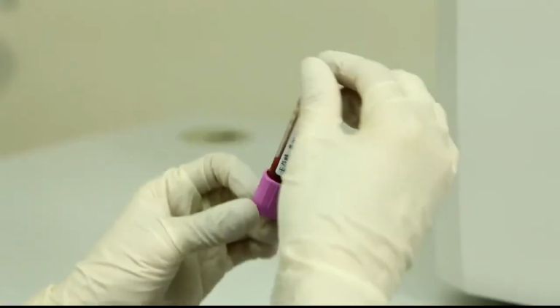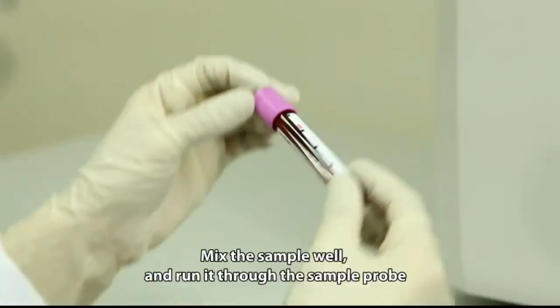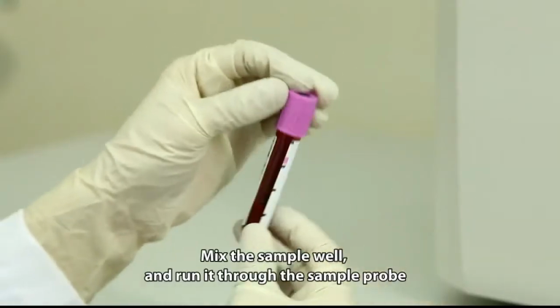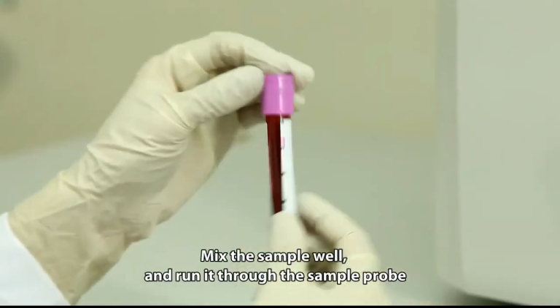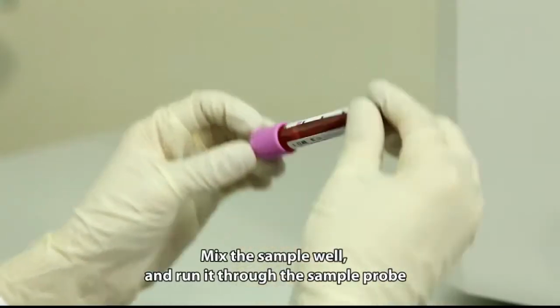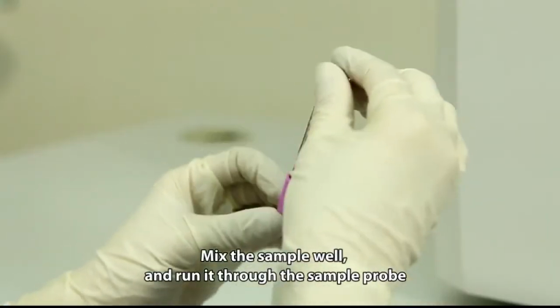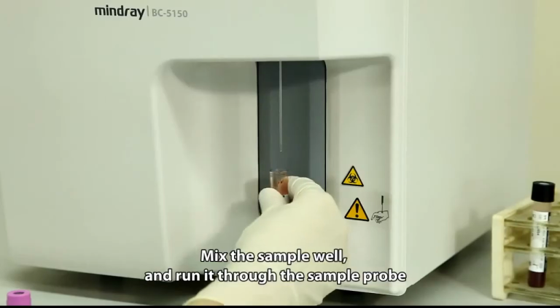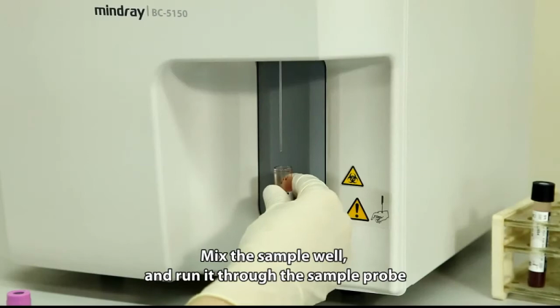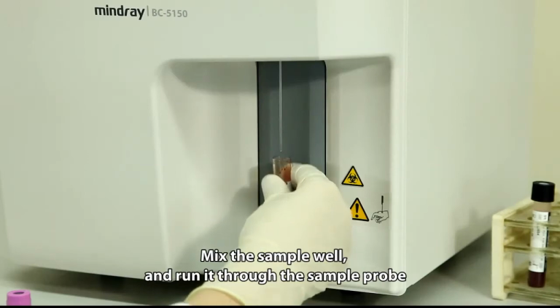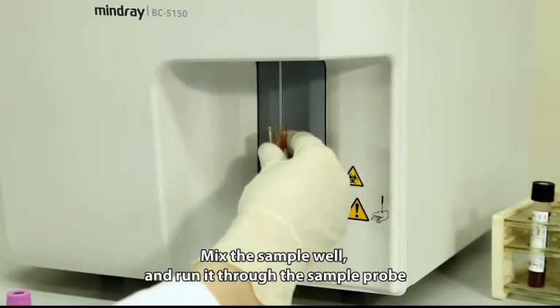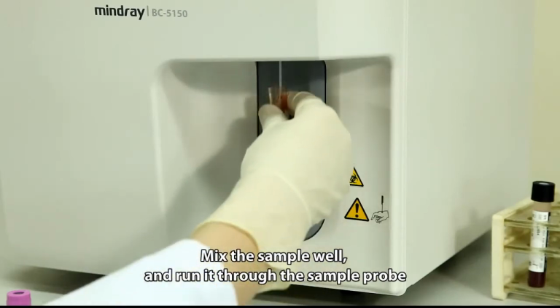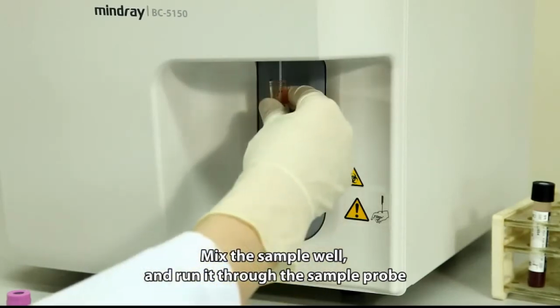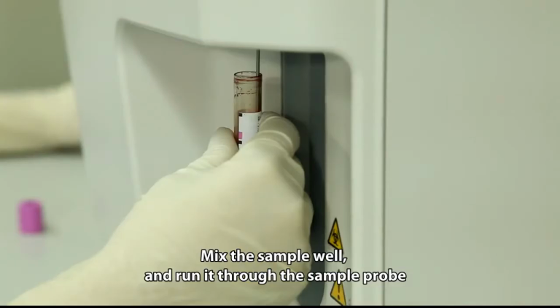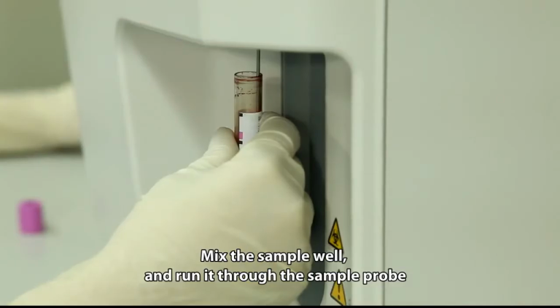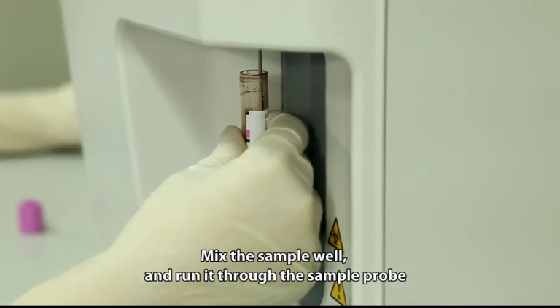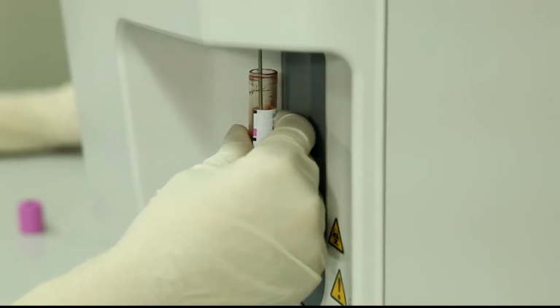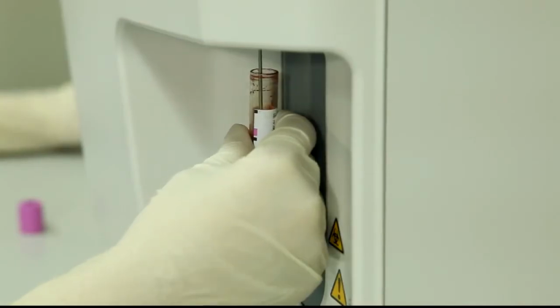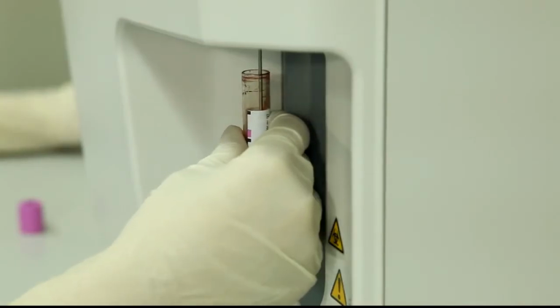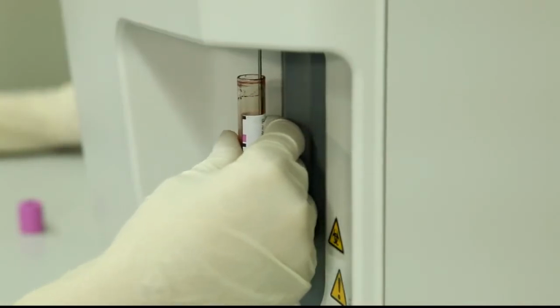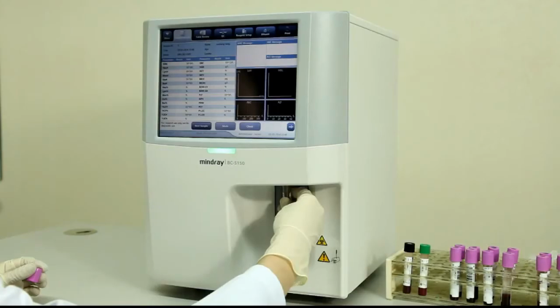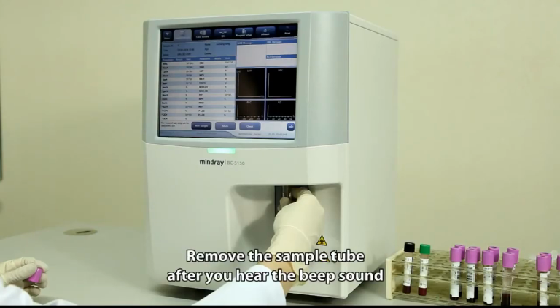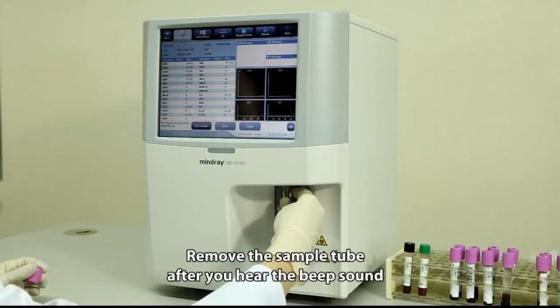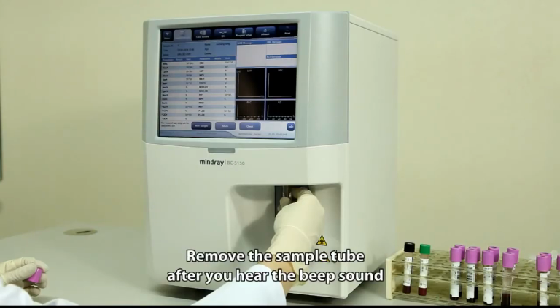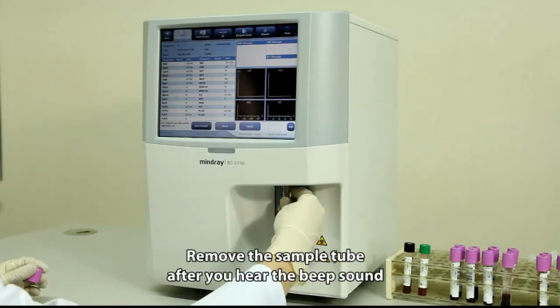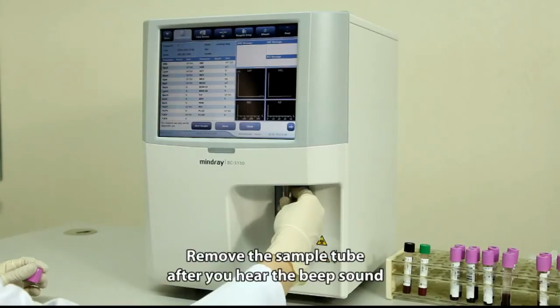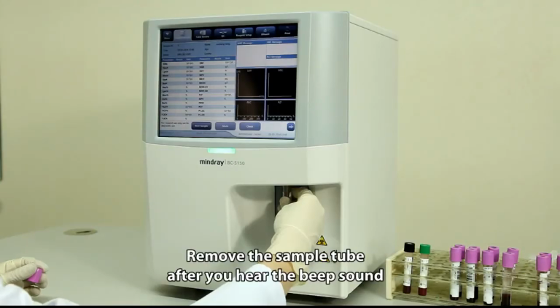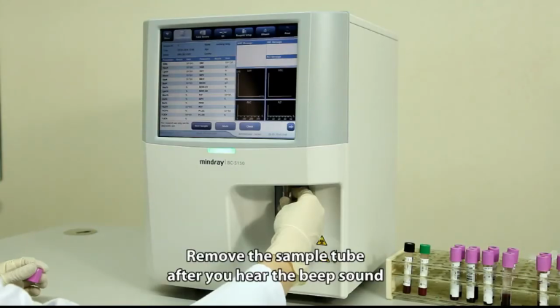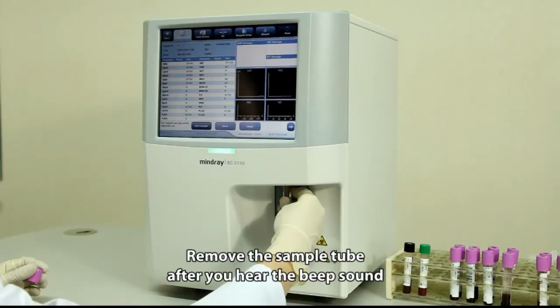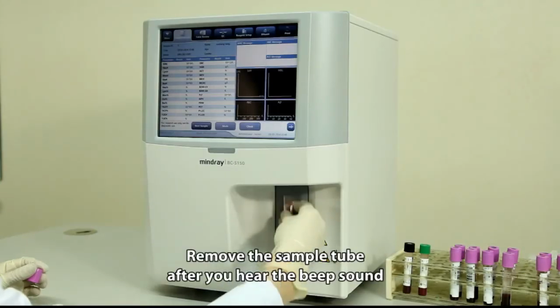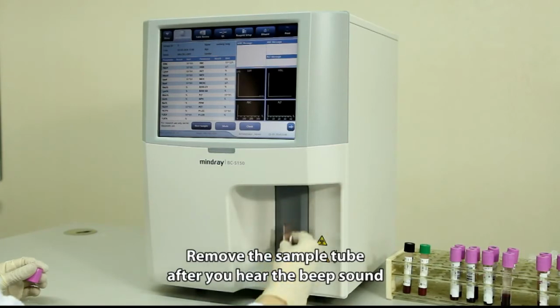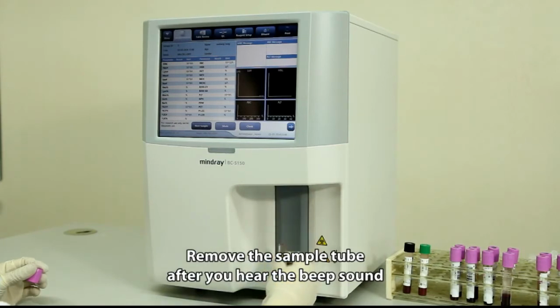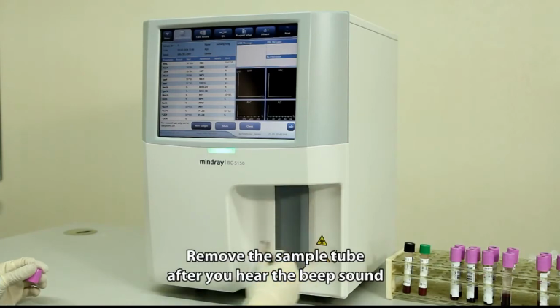Mix the sample well and run it through the sample probe. Remove the sample tube after you hear the beep sound.